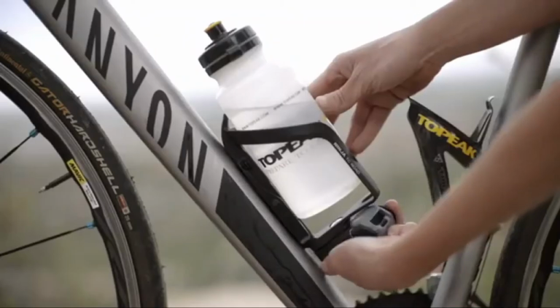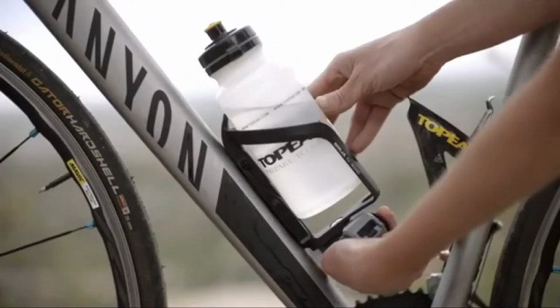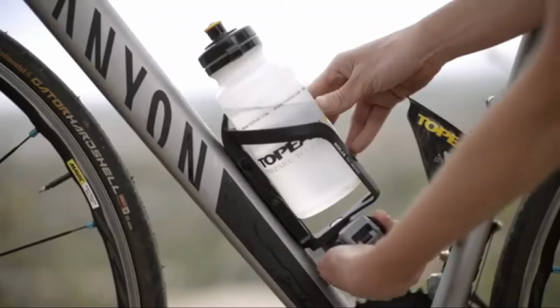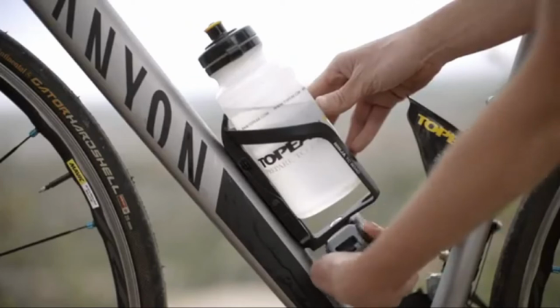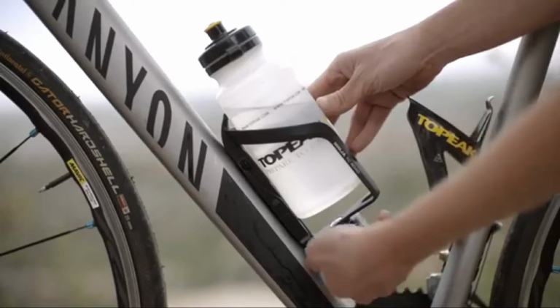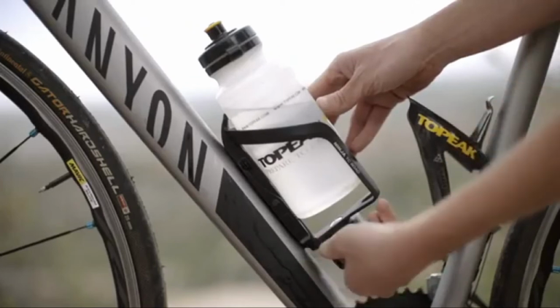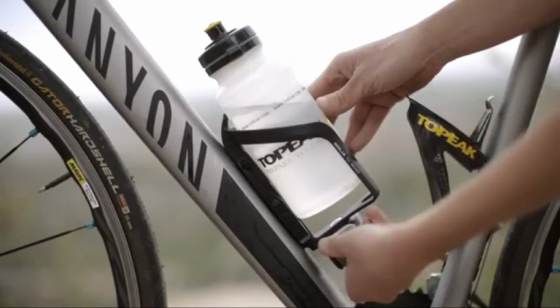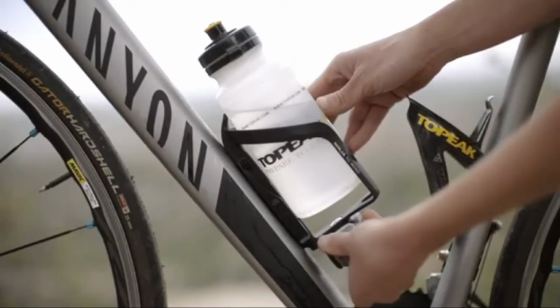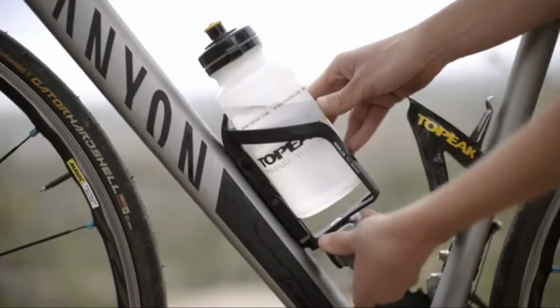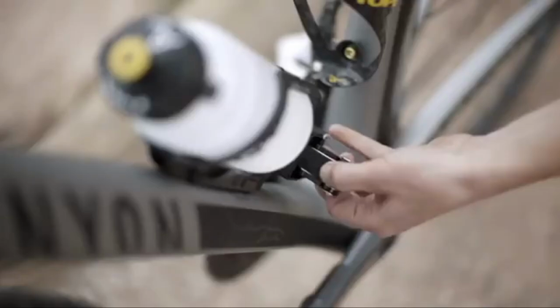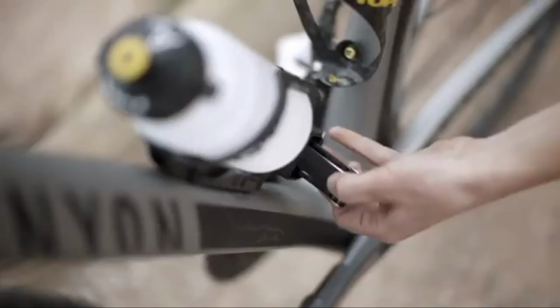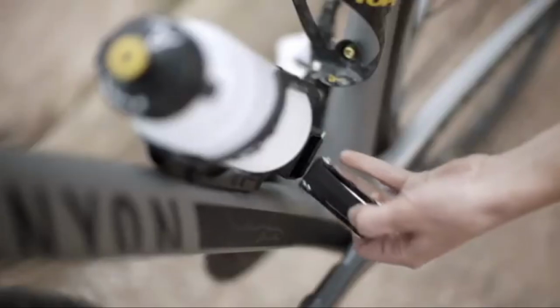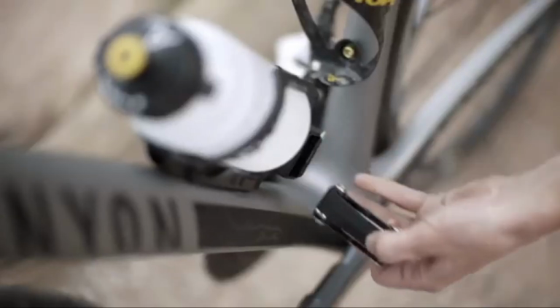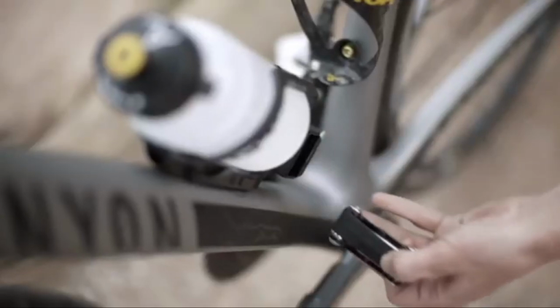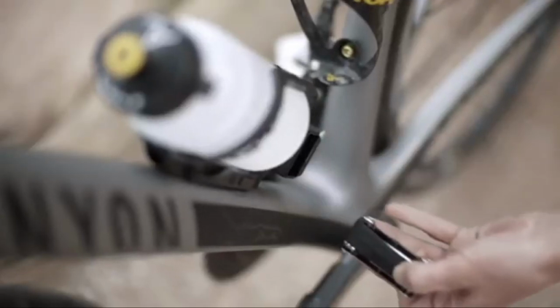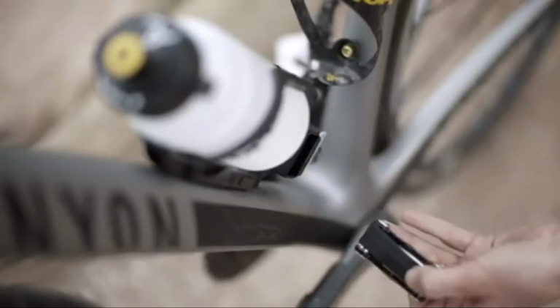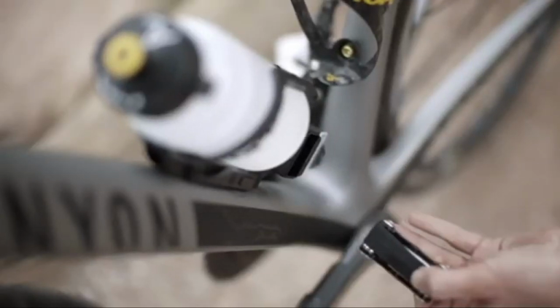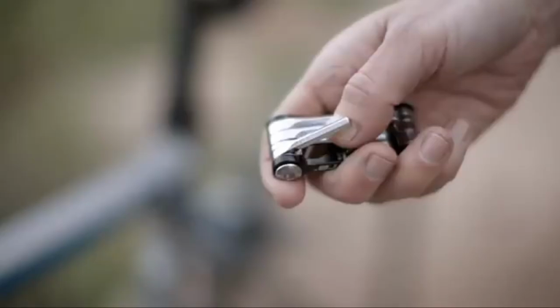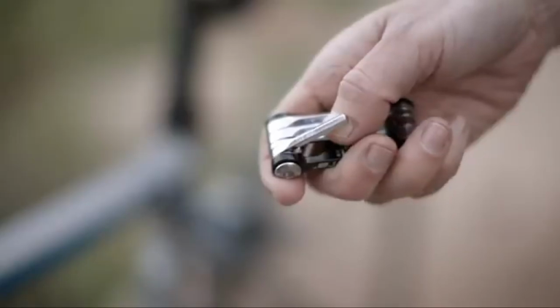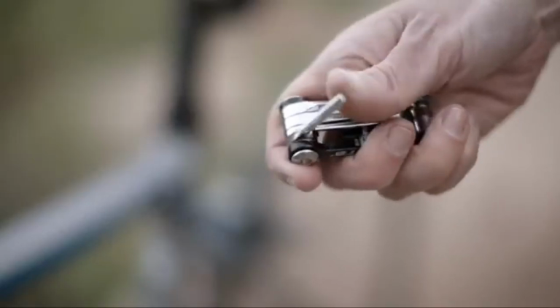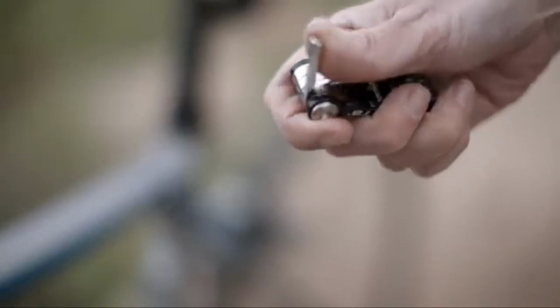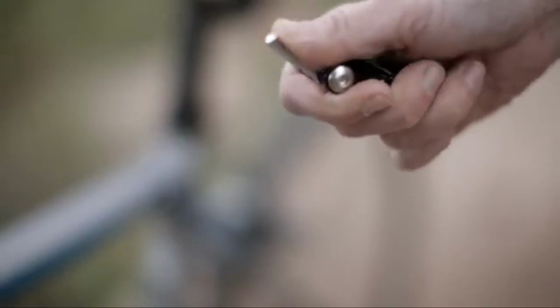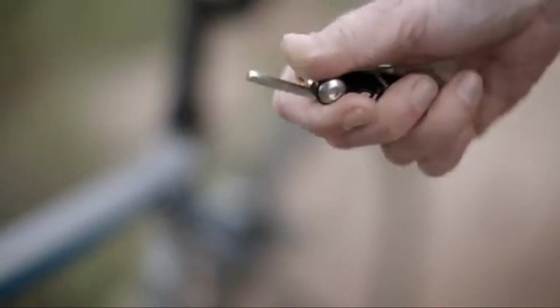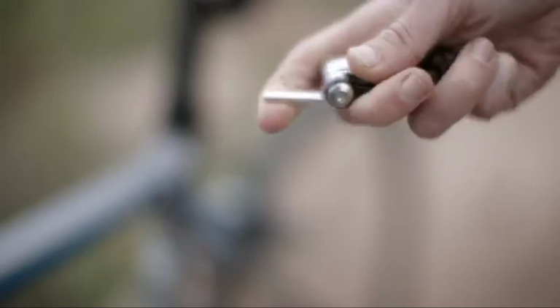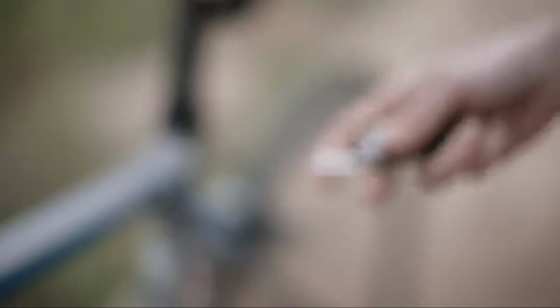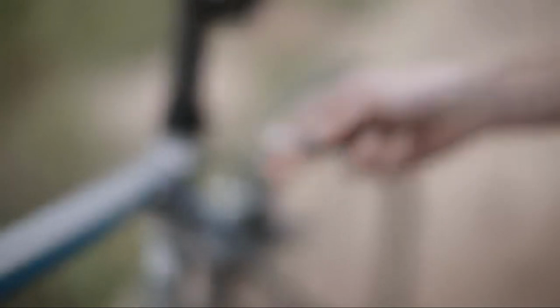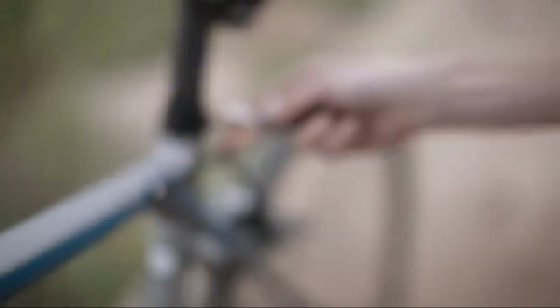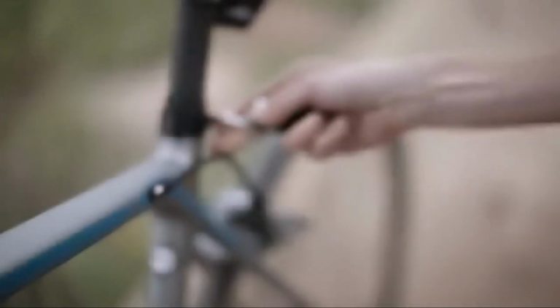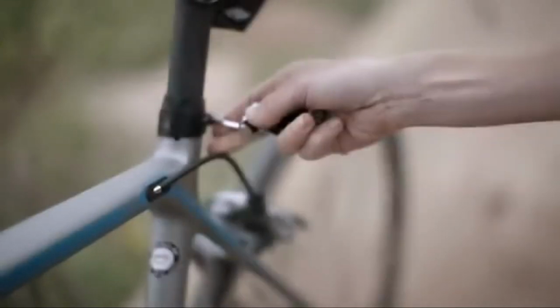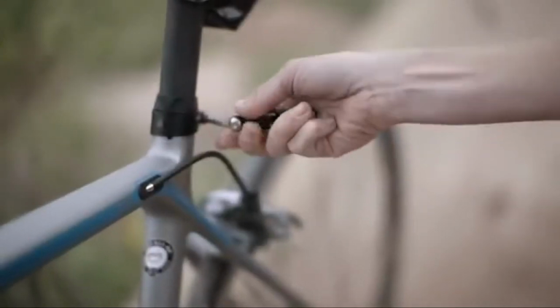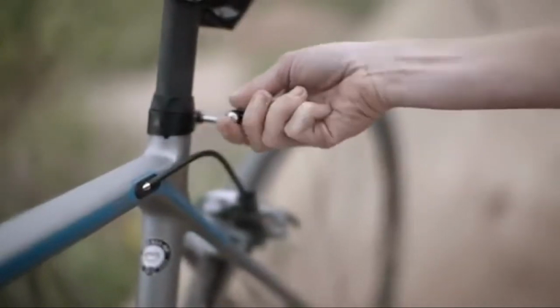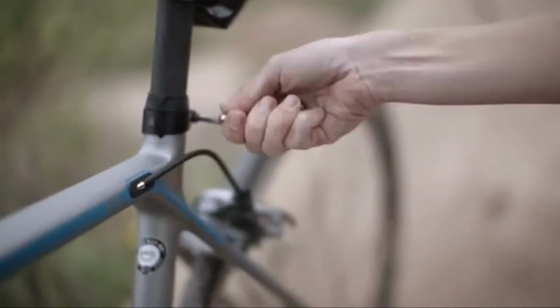The Ninja TC Road is a bottle cage that hides a multi-tool and tire levers, allowing you to have access to the basic tools needed to get through any ride.